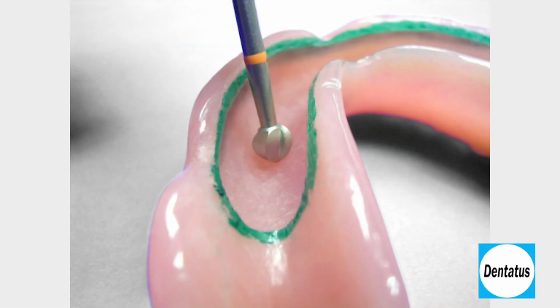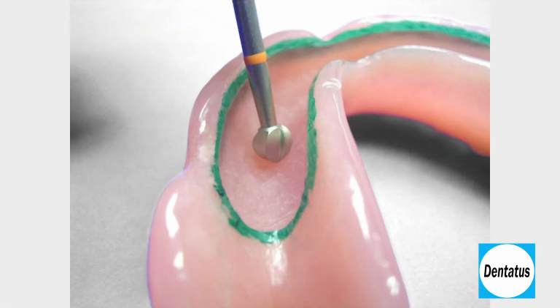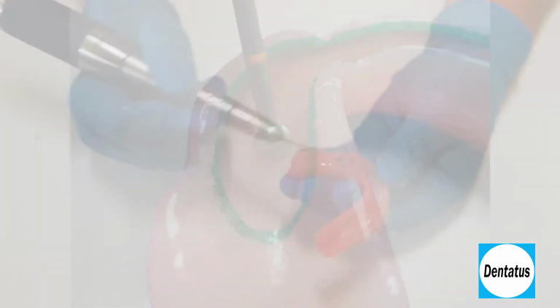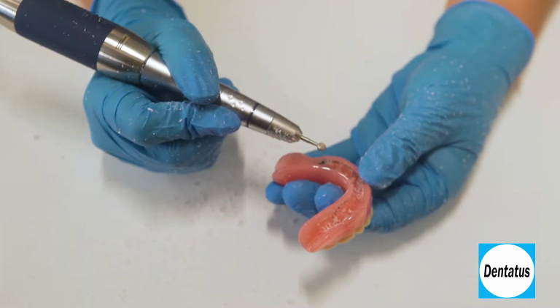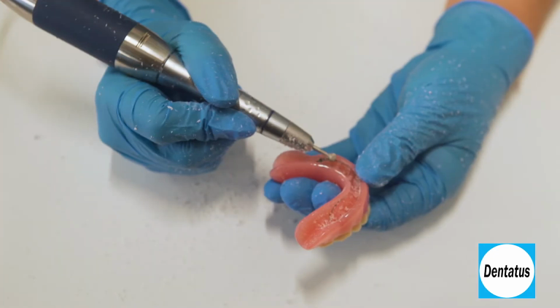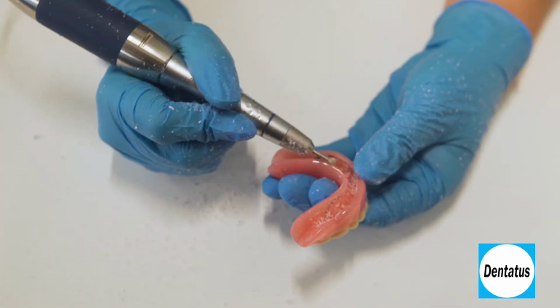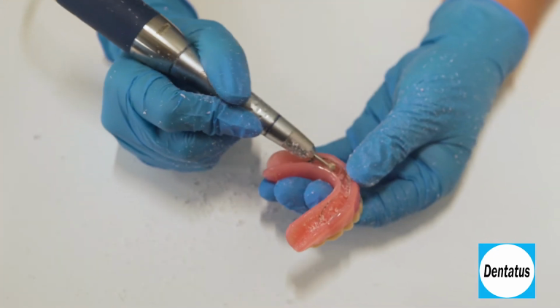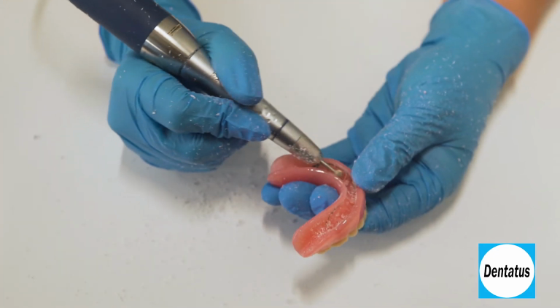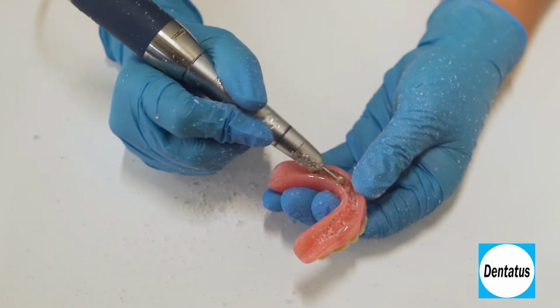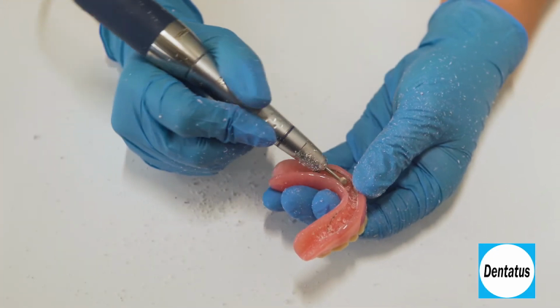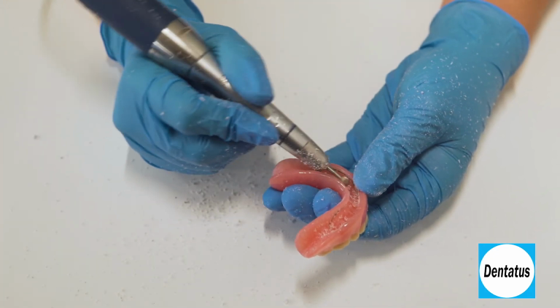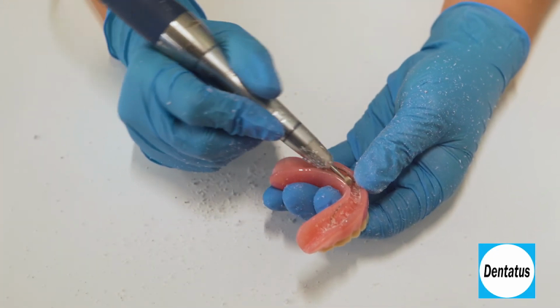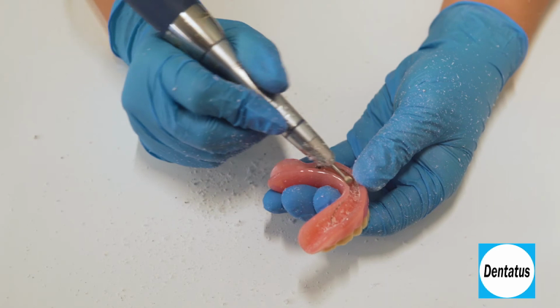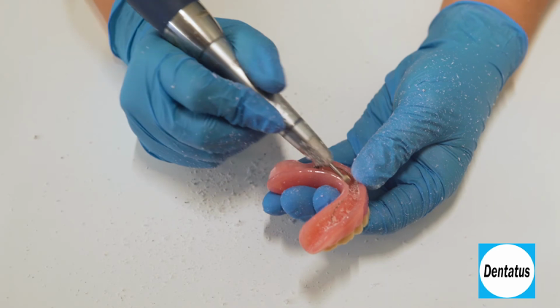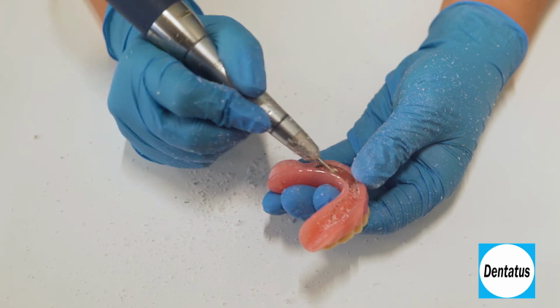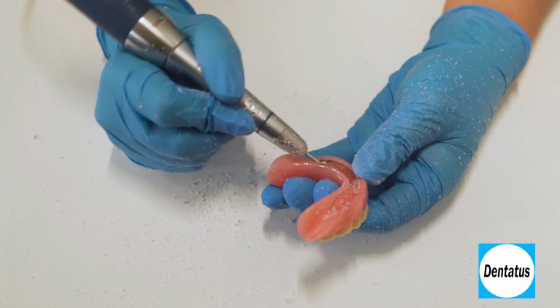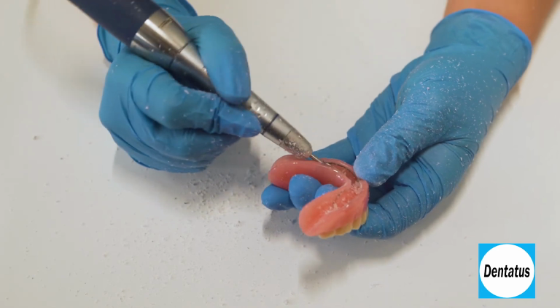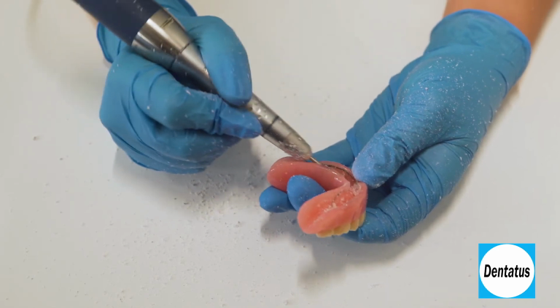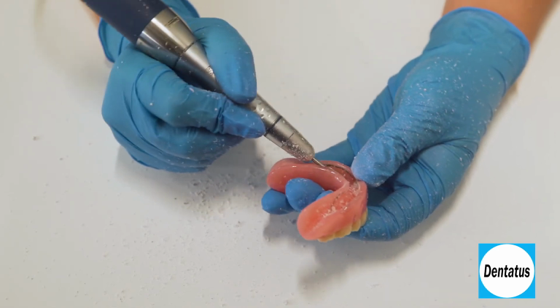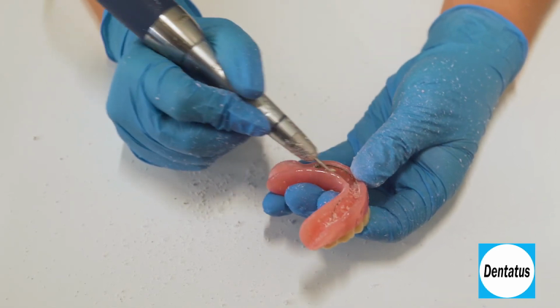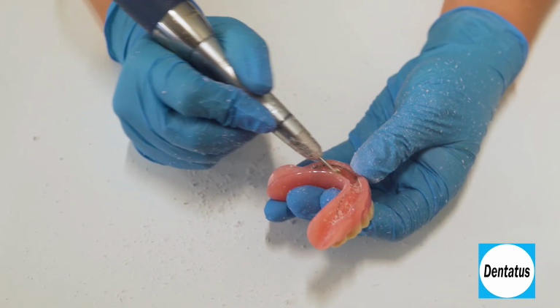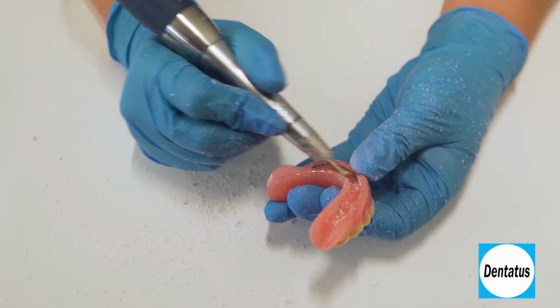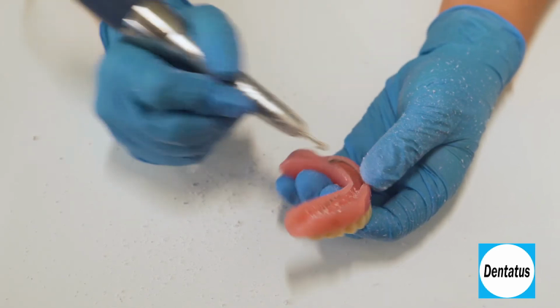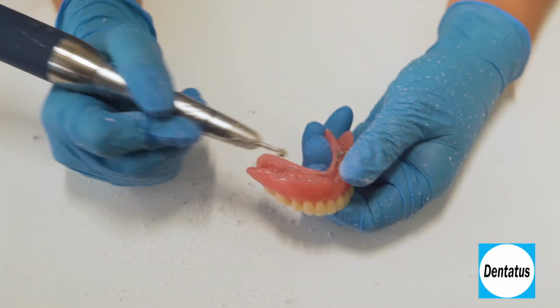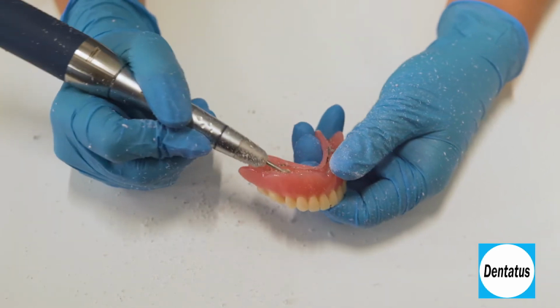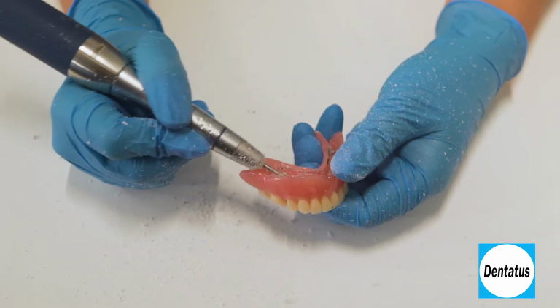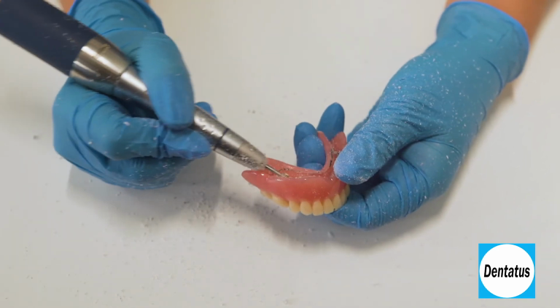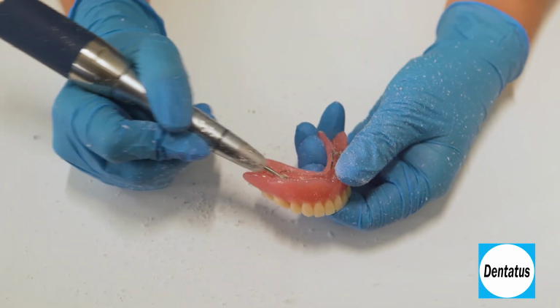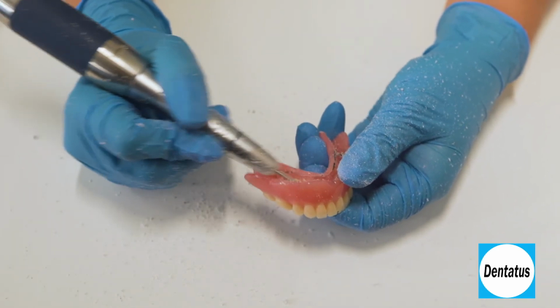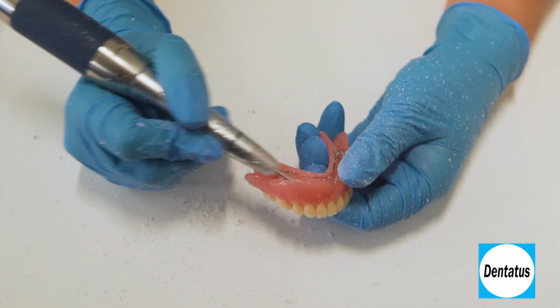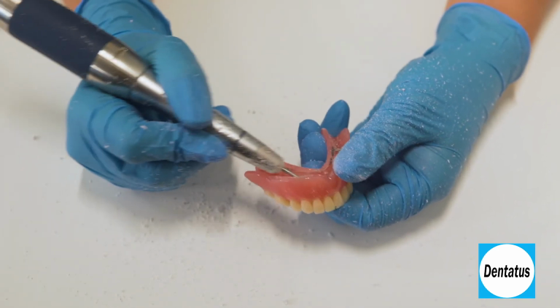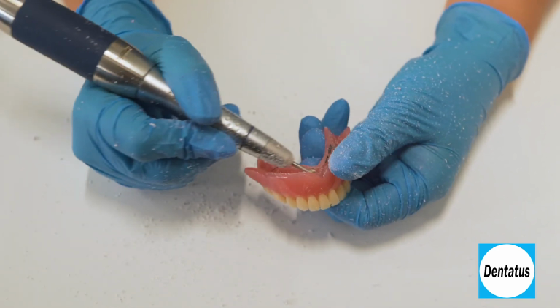Using the 4-millimeter round denture preparation instrument, remove the grooves so that the area is smooth and the relief space is 1 millimeter deep.